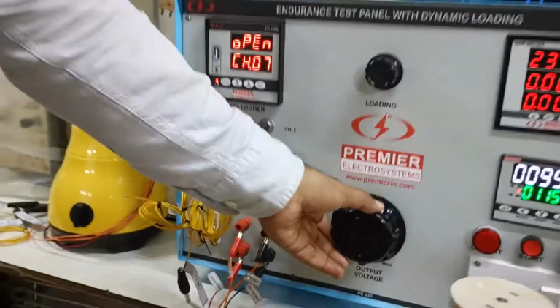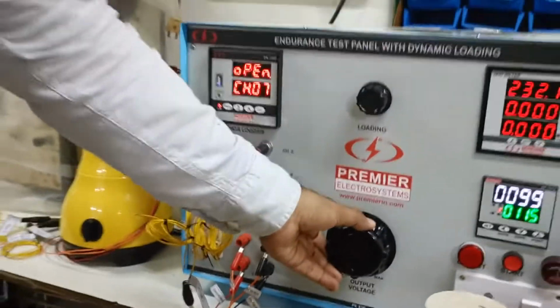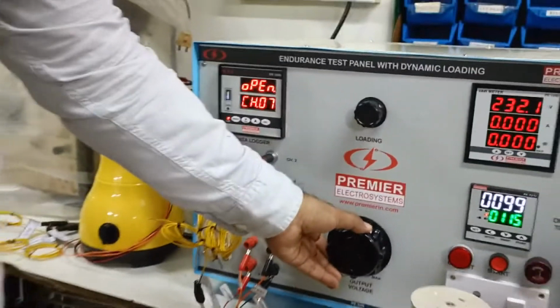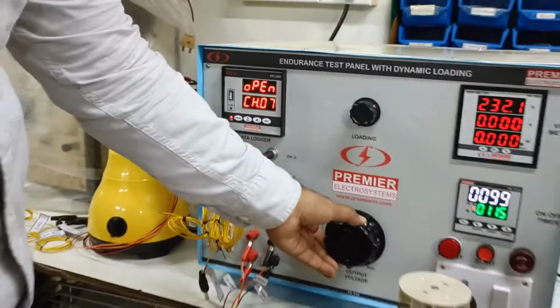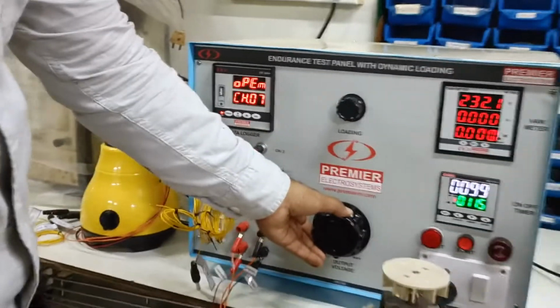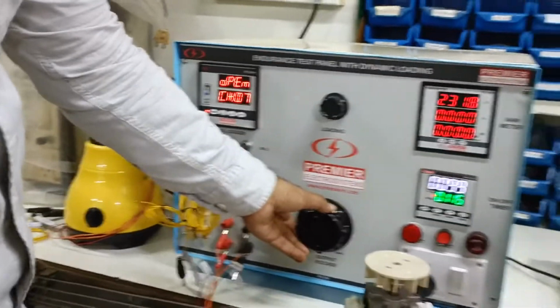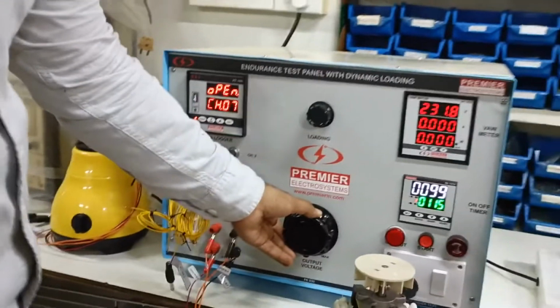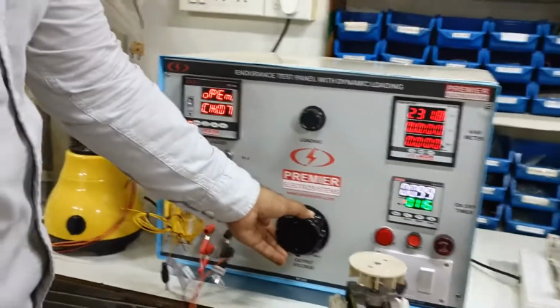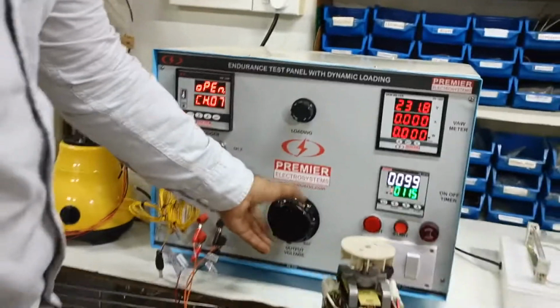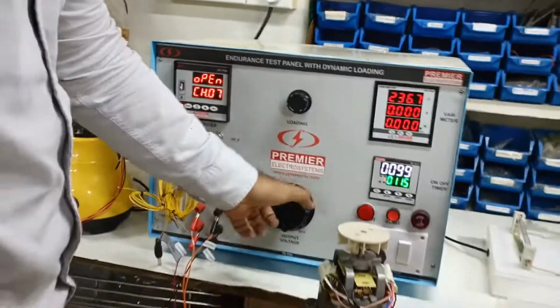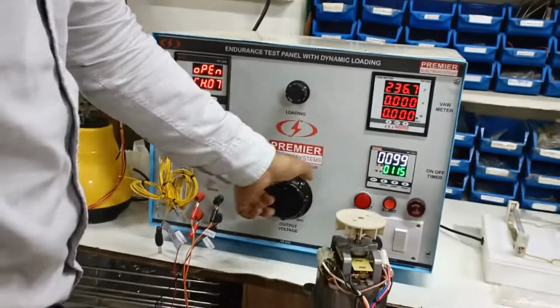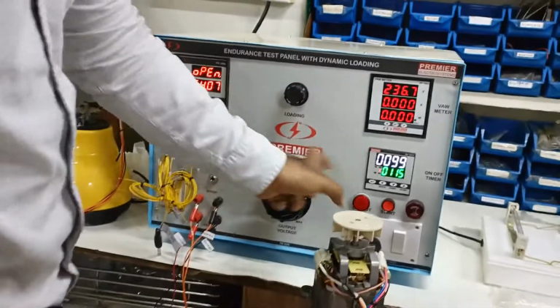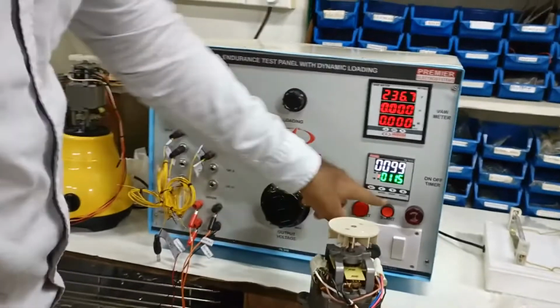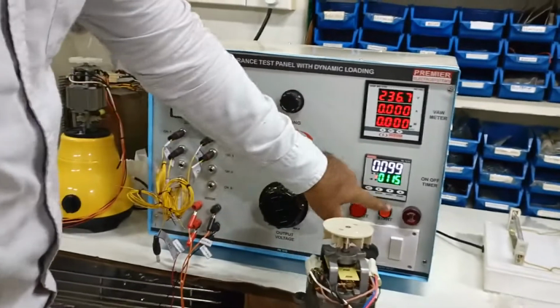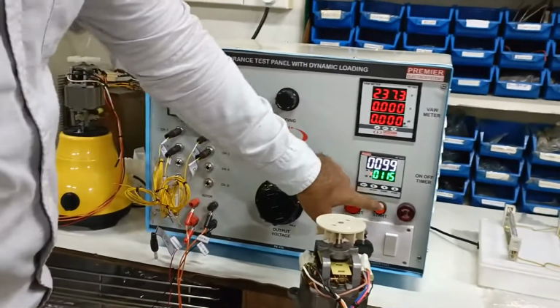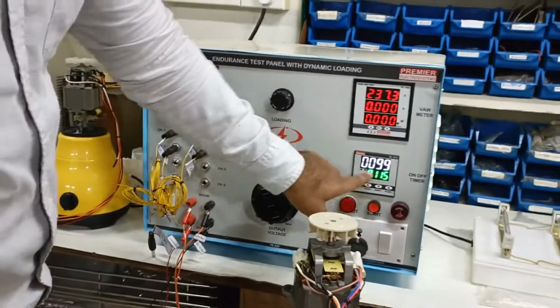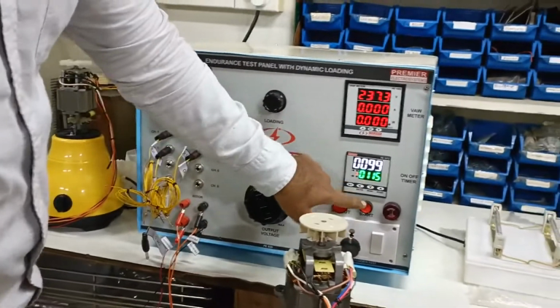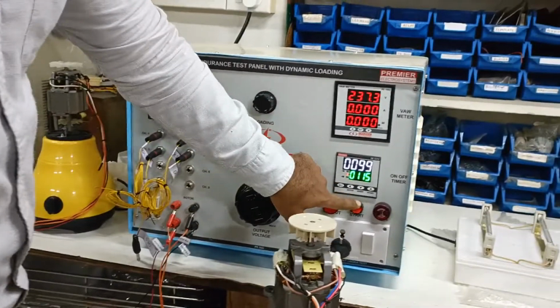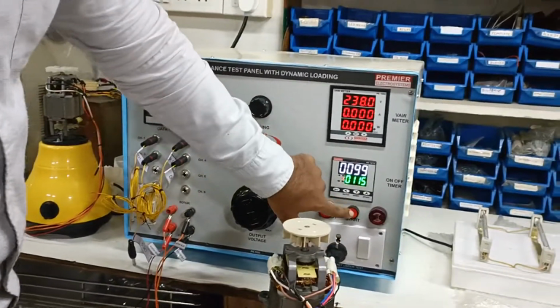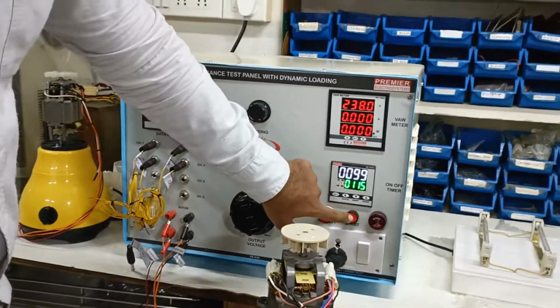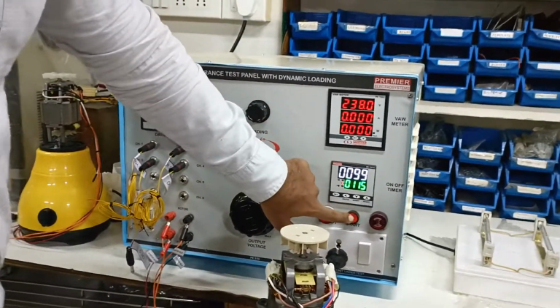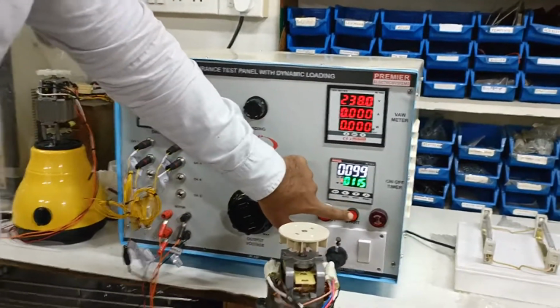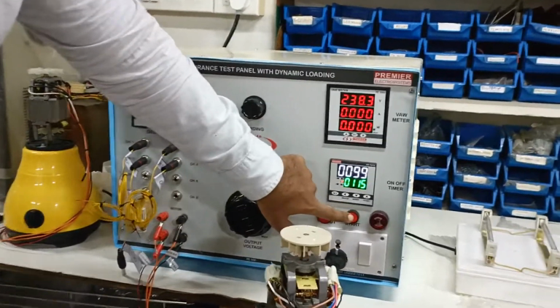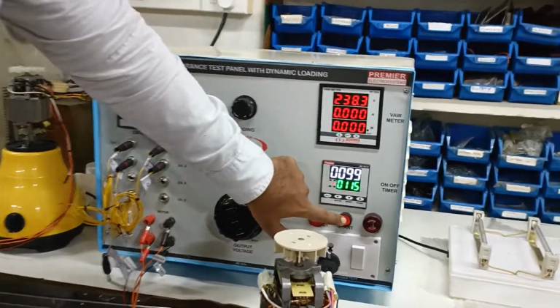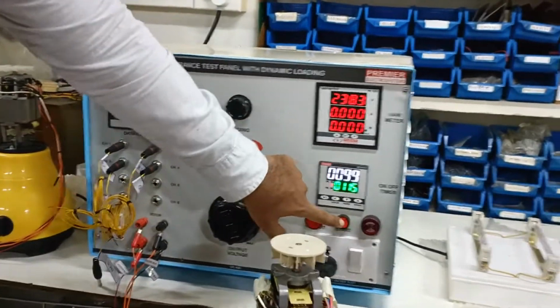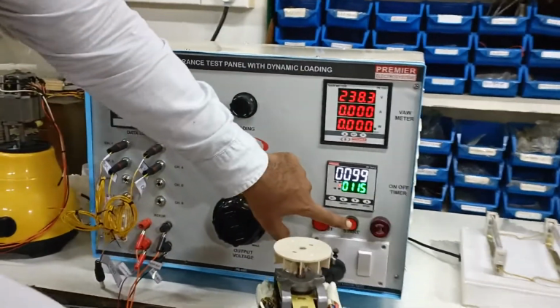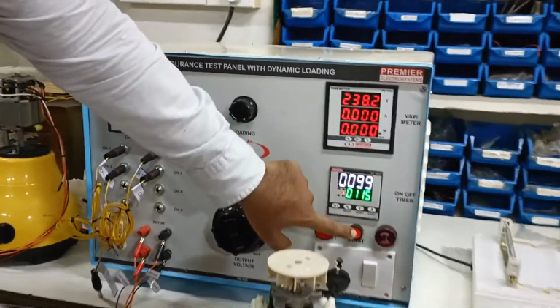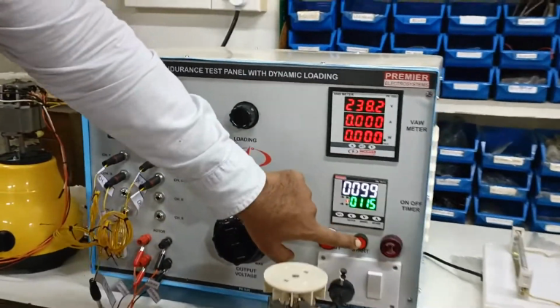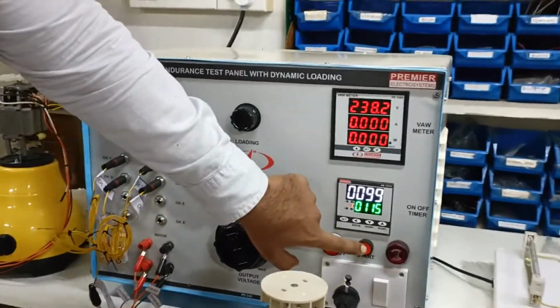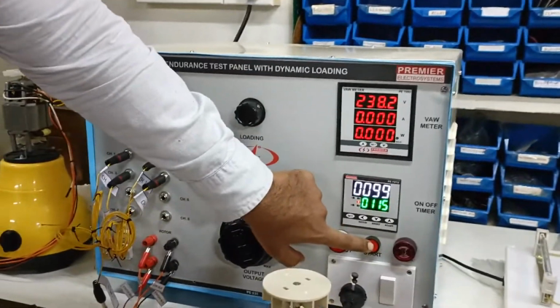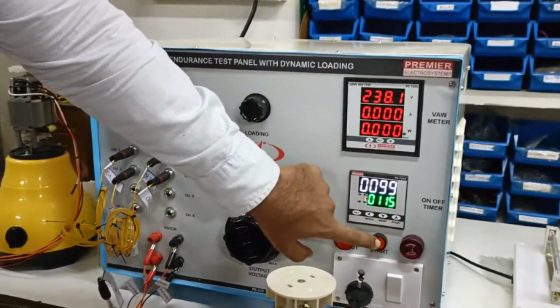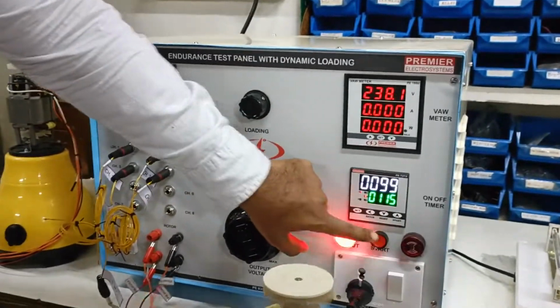Once you set the test voltage, test the set start.